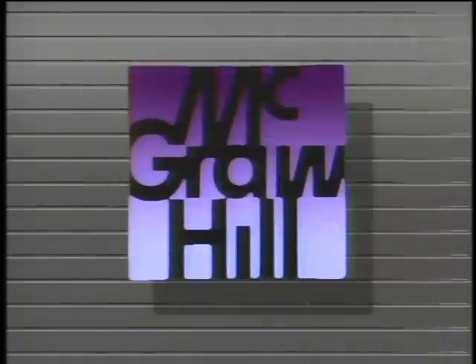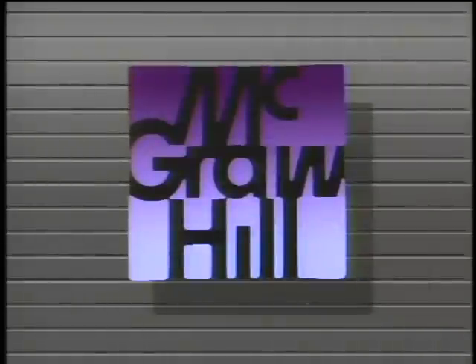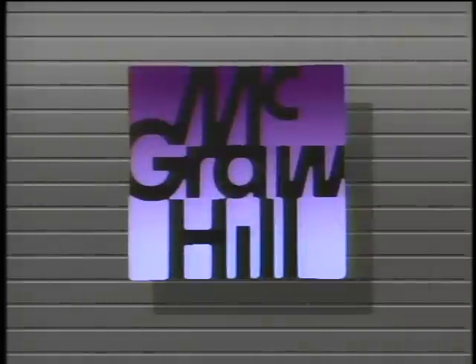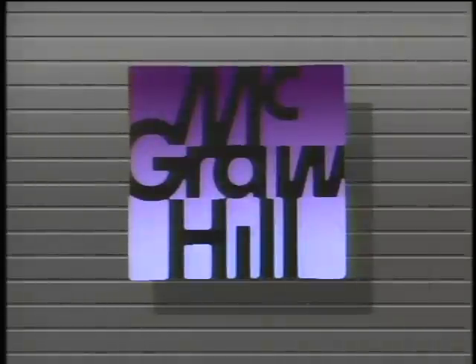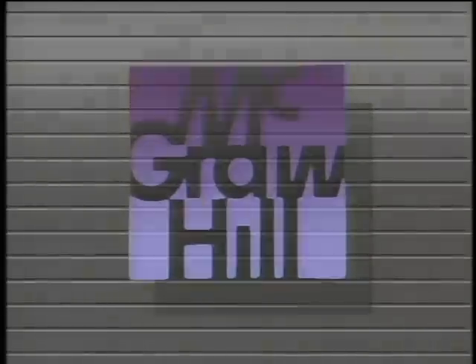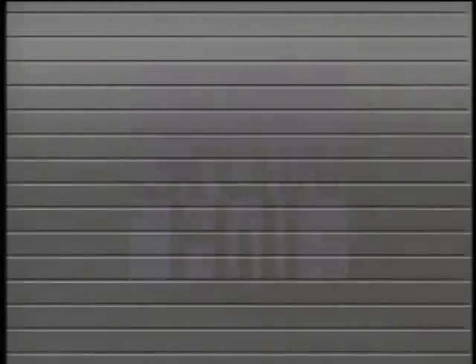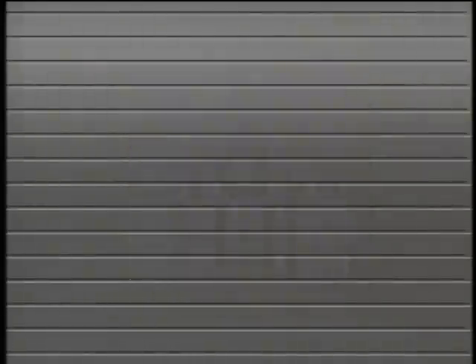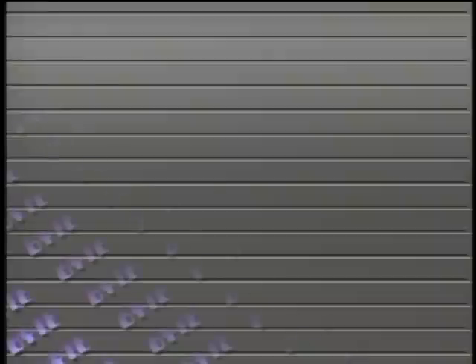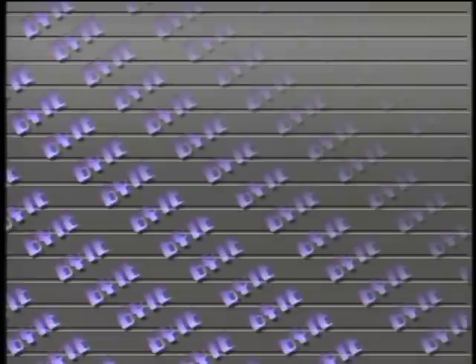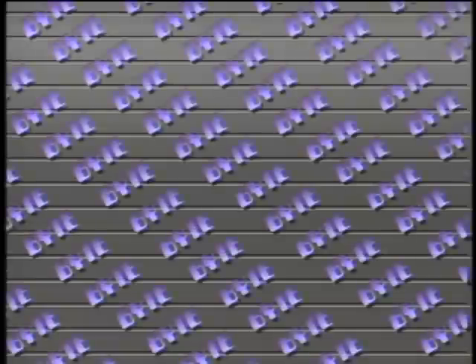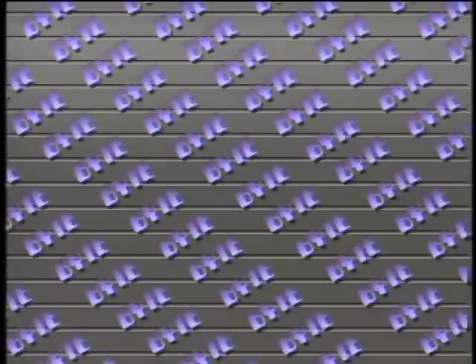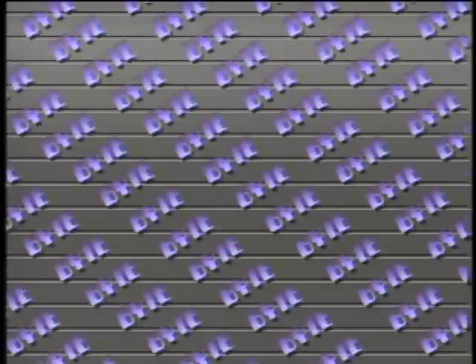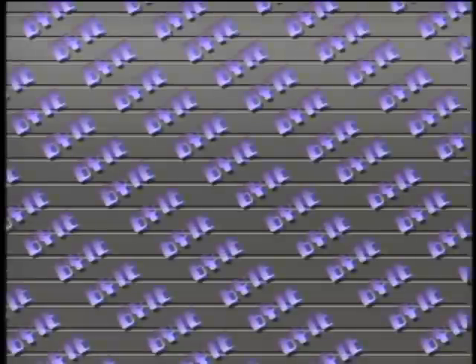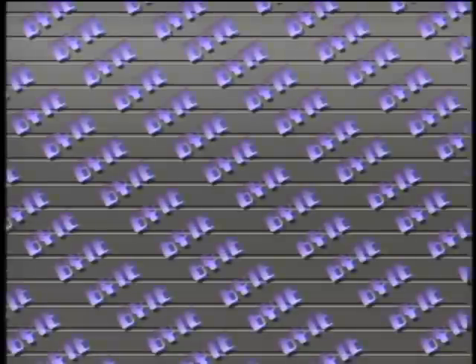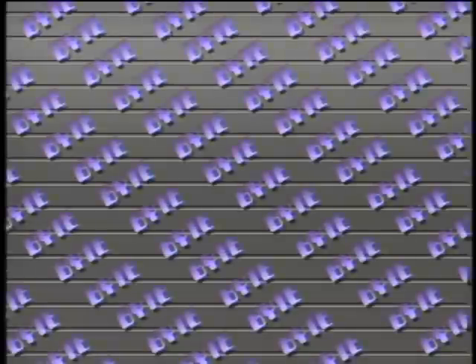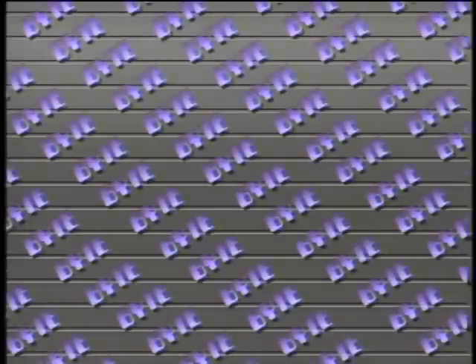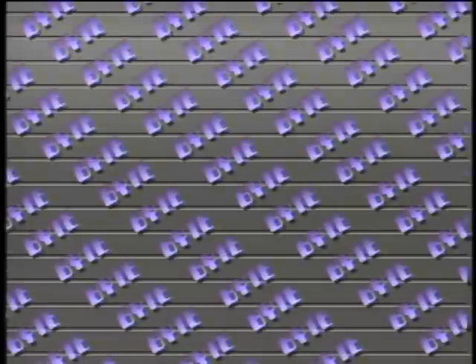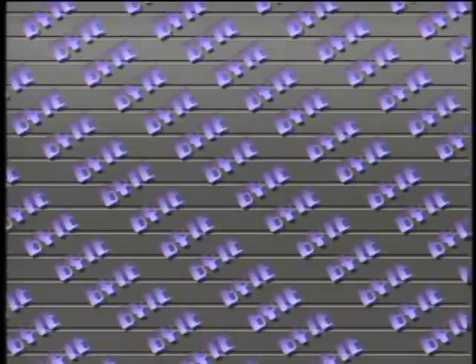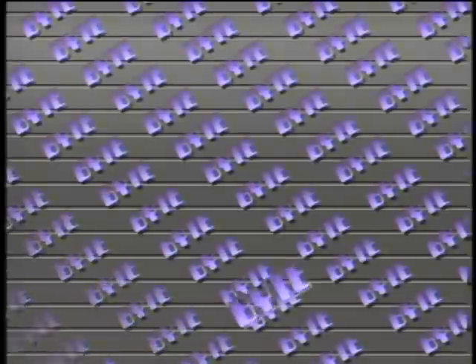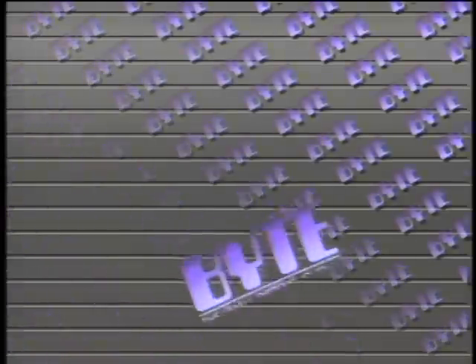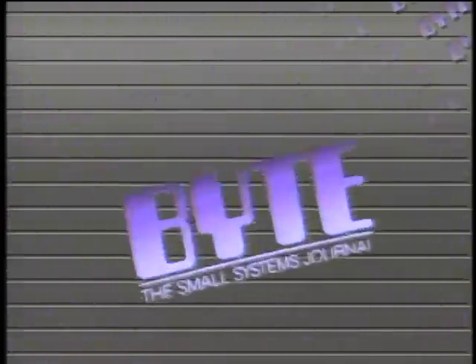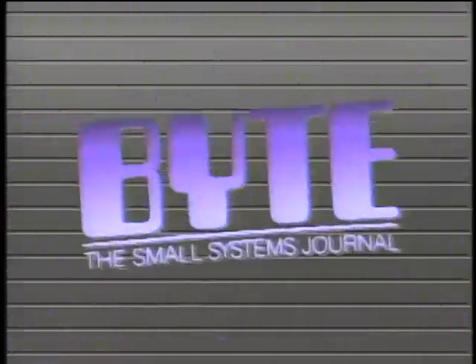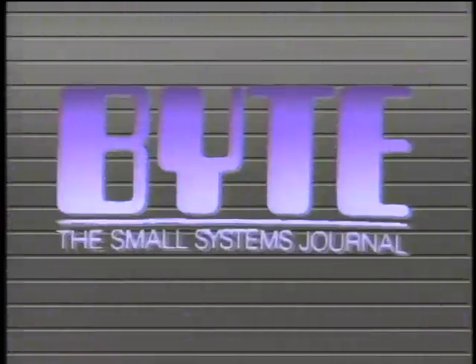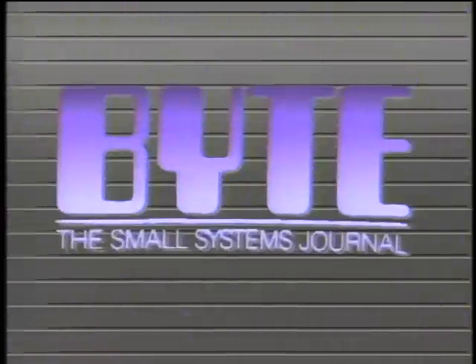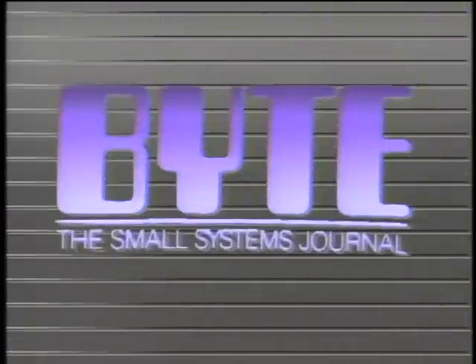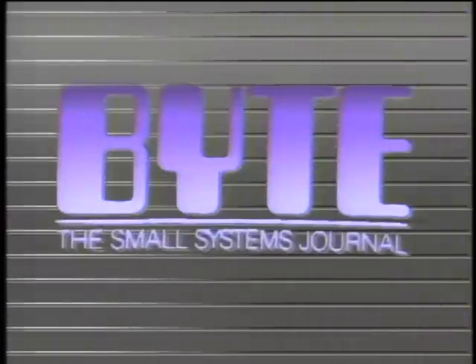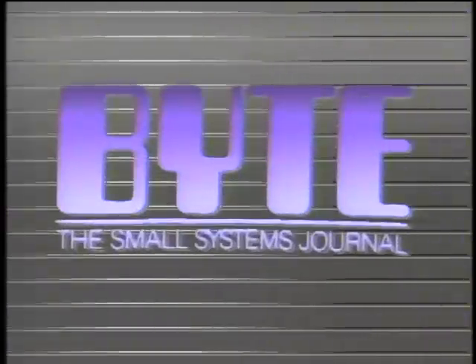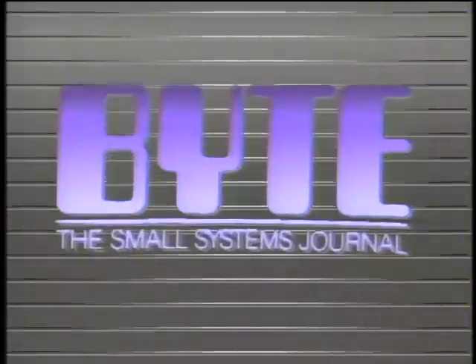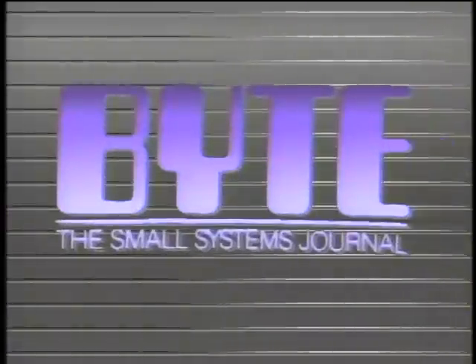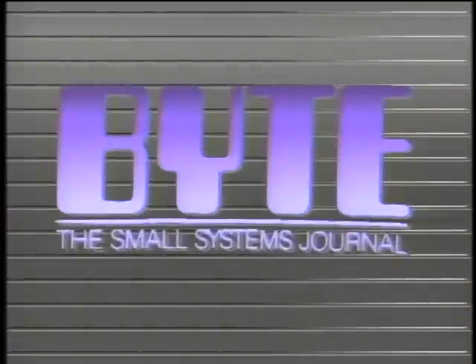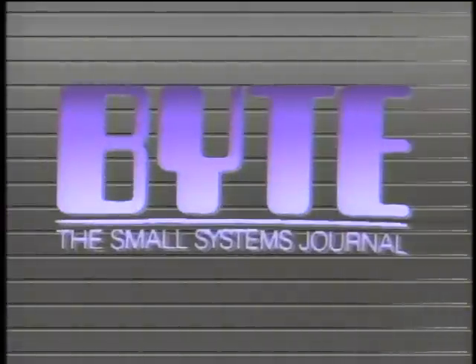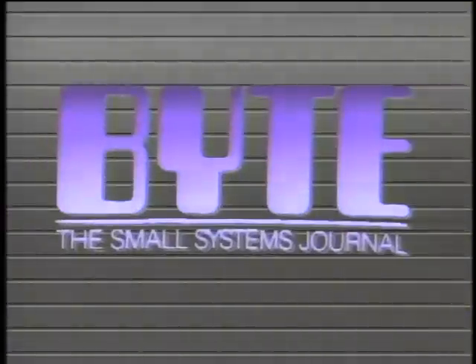Byte's detailed technical articles on new hardware, software, and languages cover developments in computer technology worldwide.